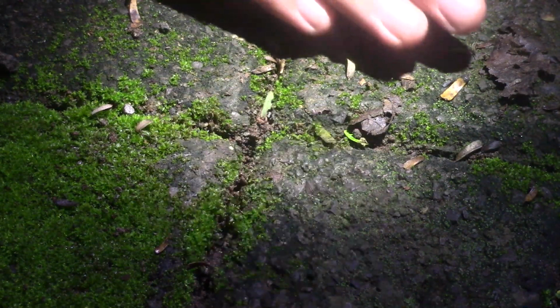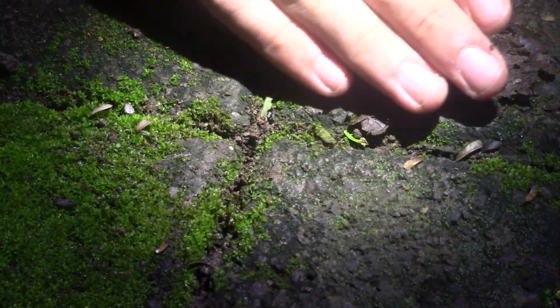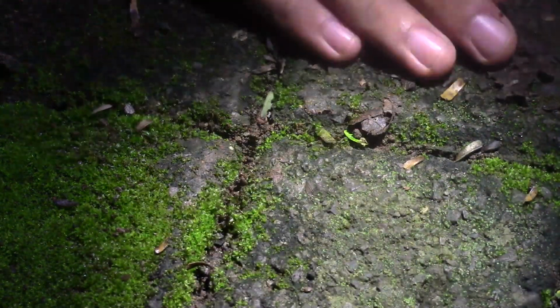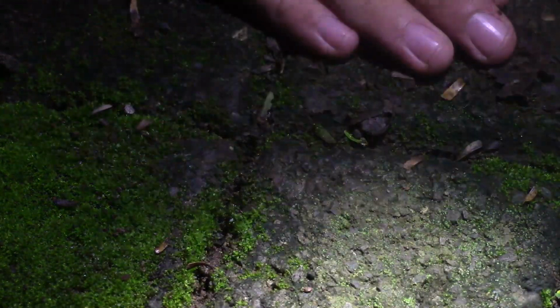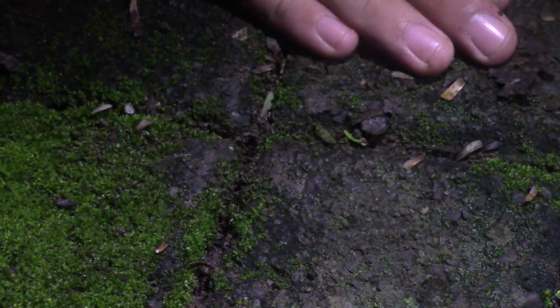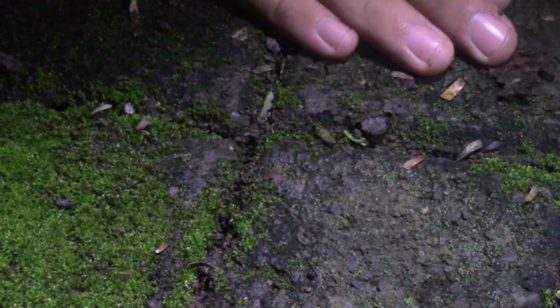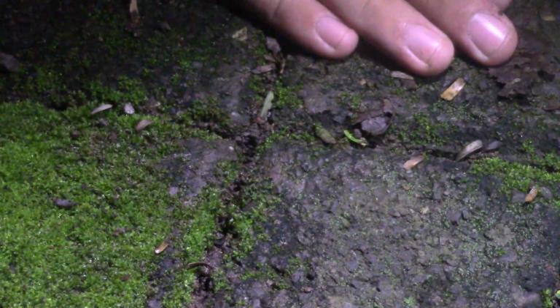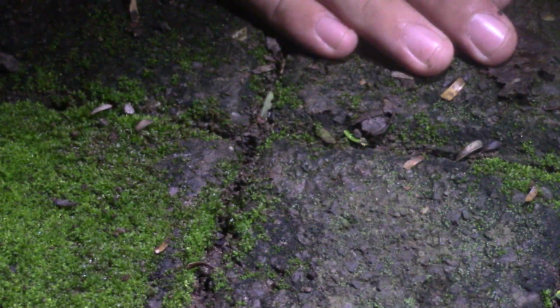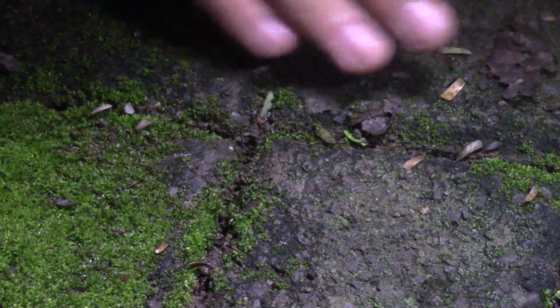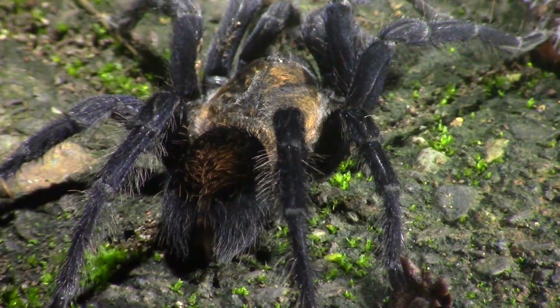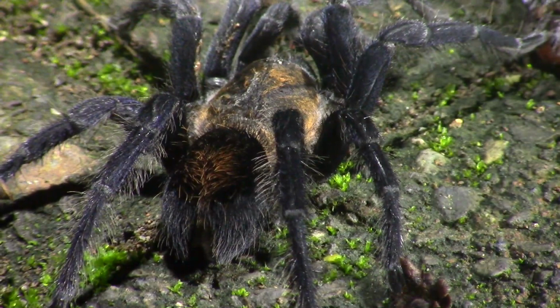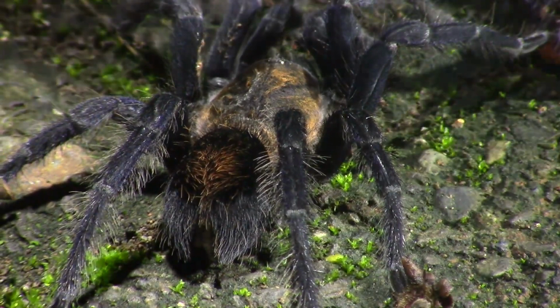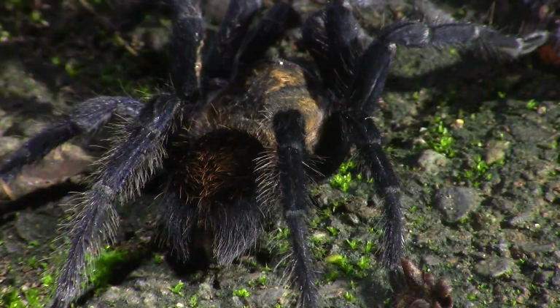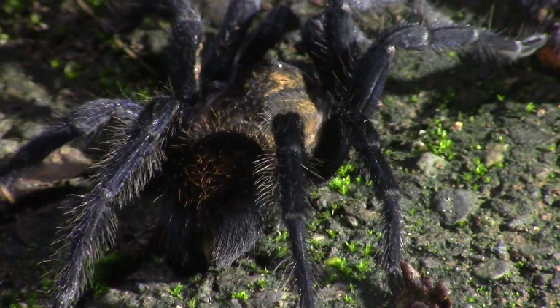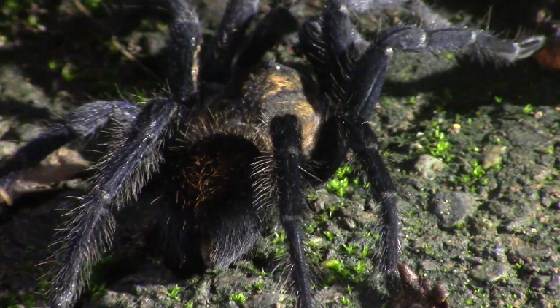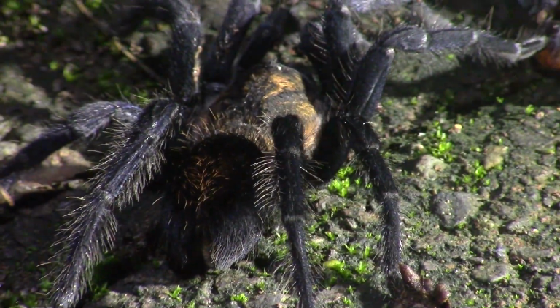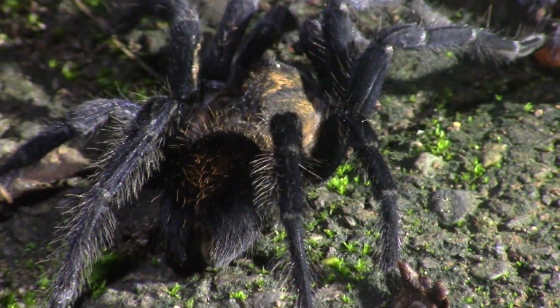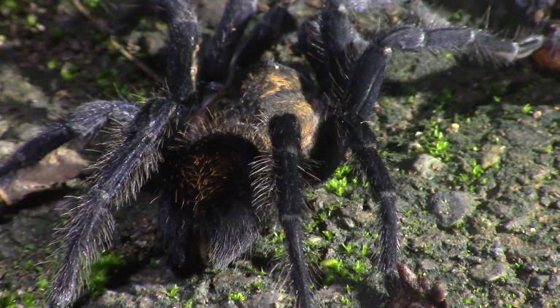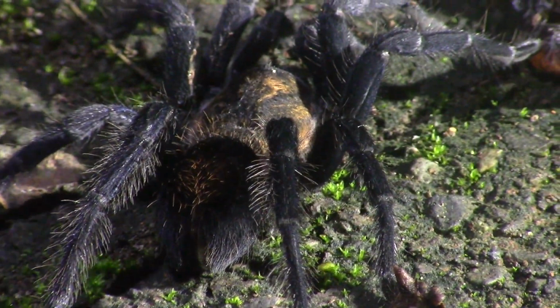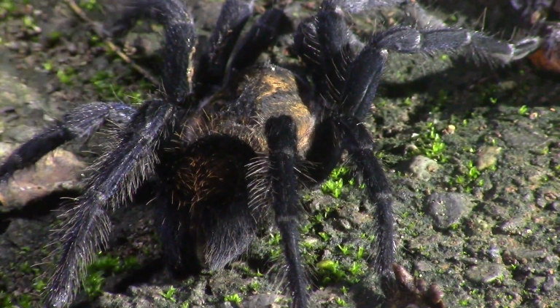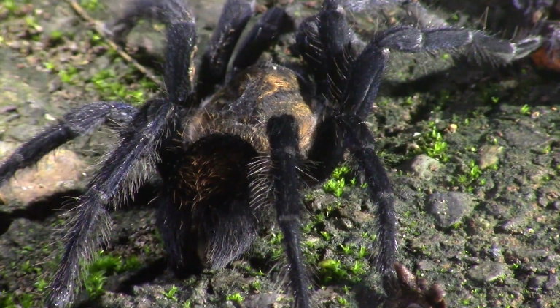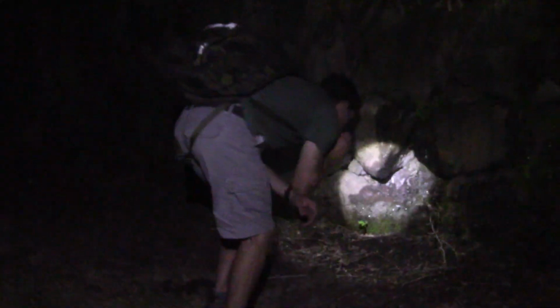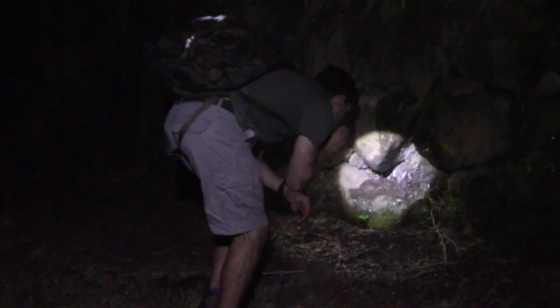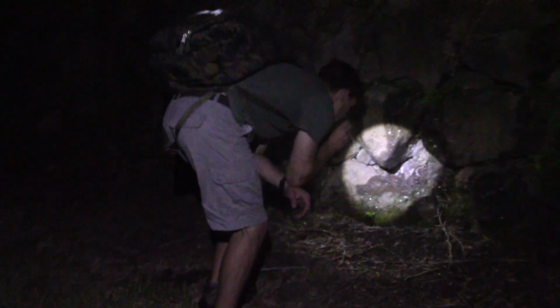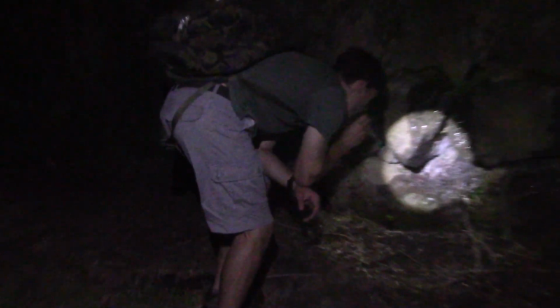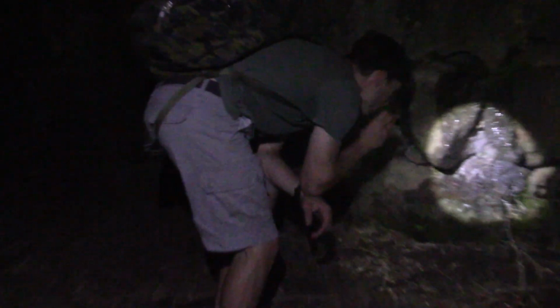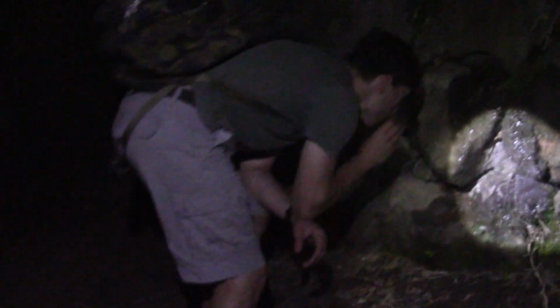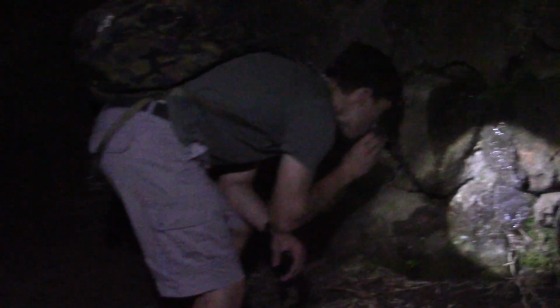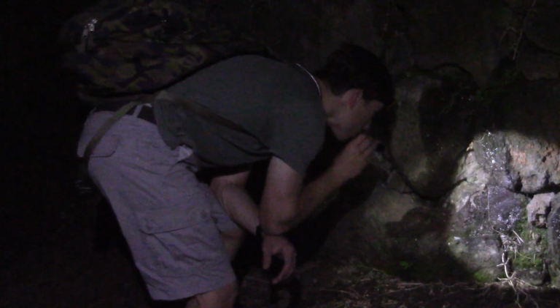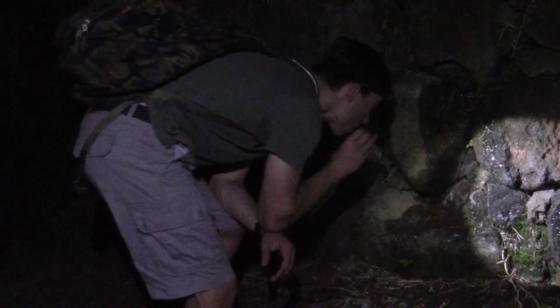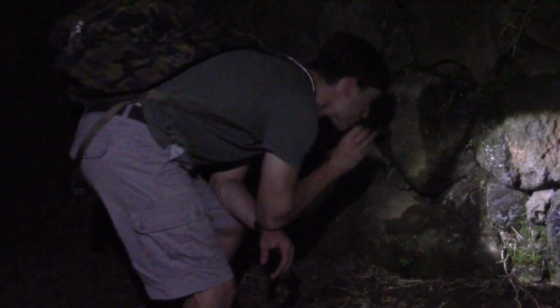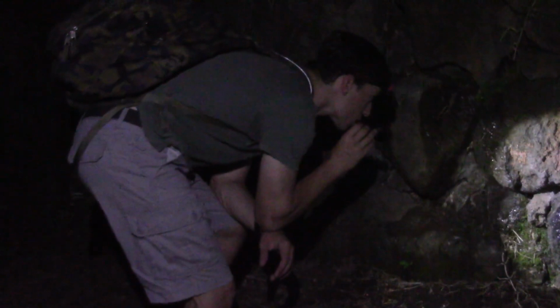Look at that — he's not going to hurt anything. Finding a tarantula was absolutely incredible, but we have a lot more exploring to do tonight.